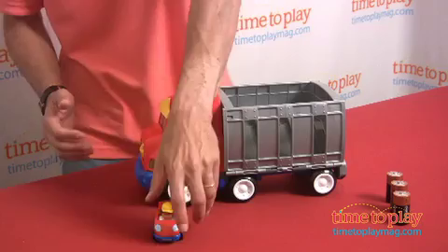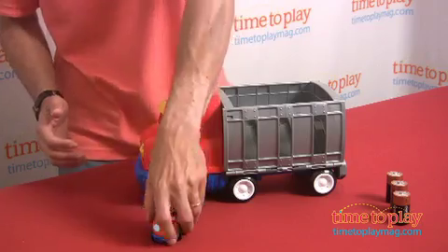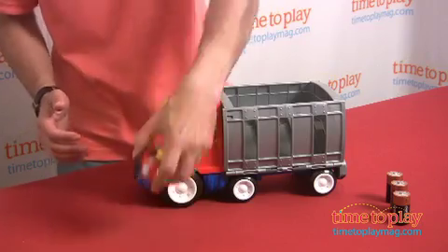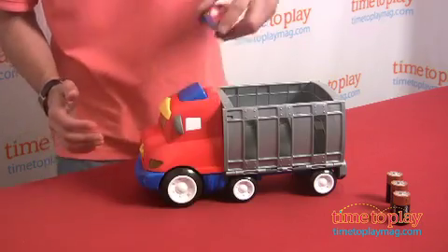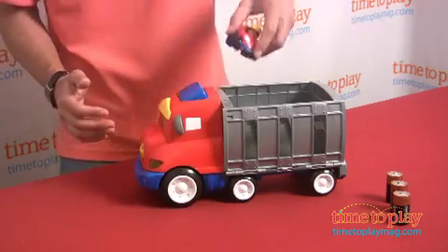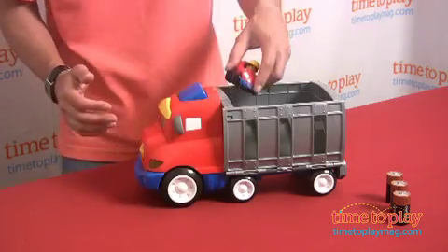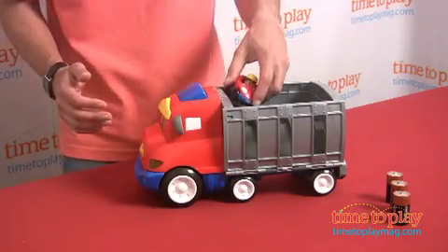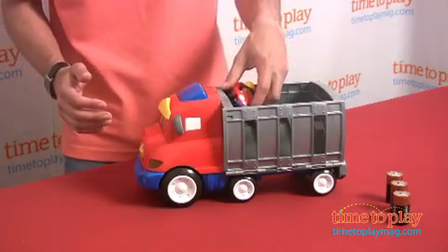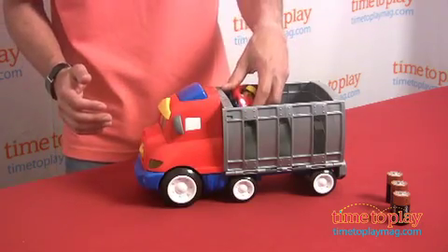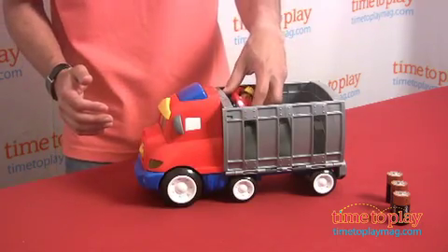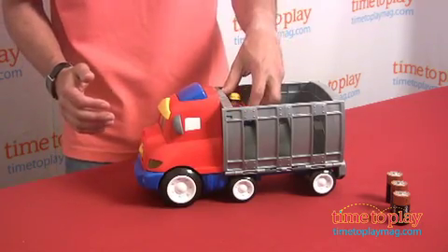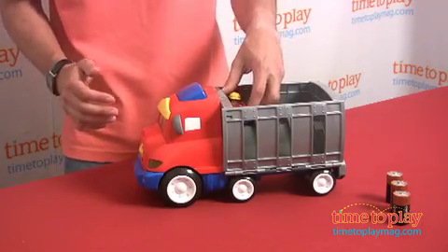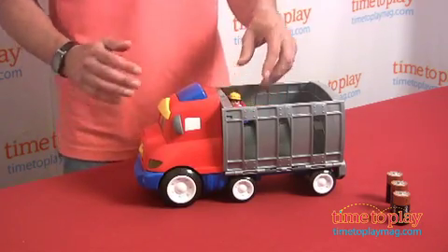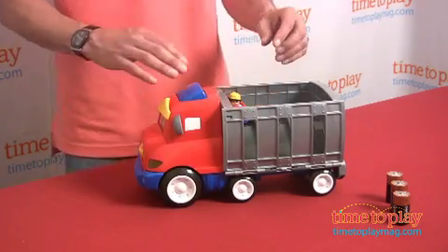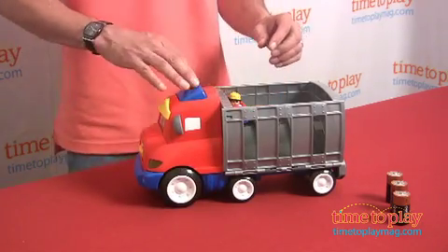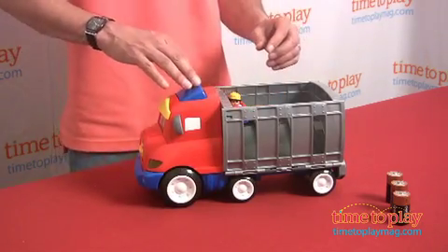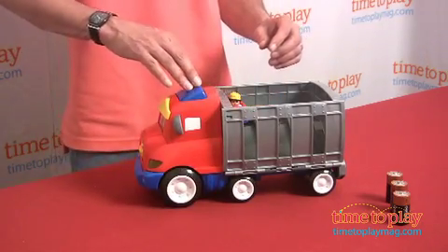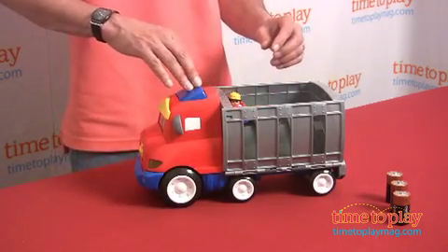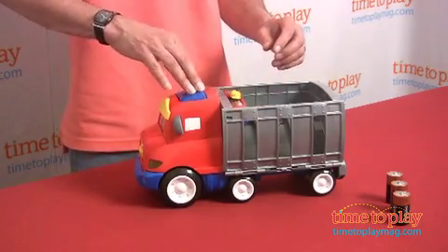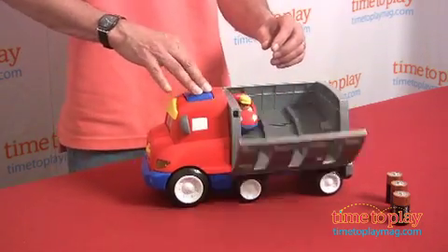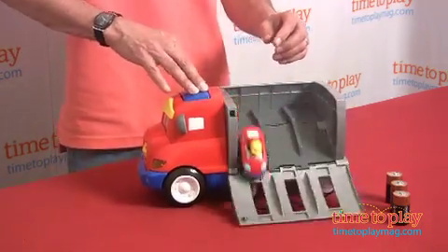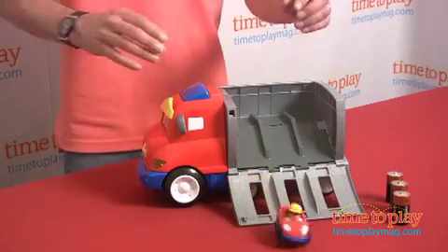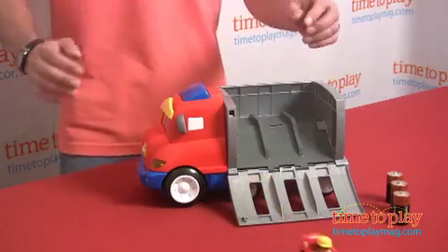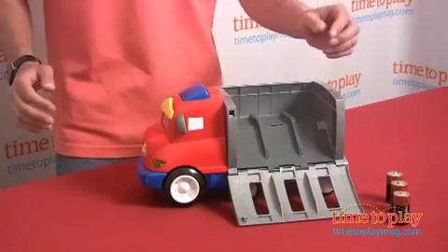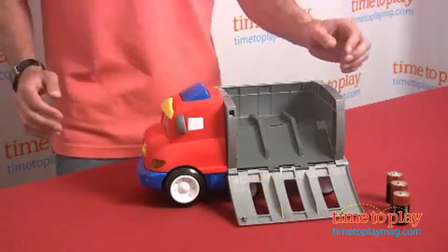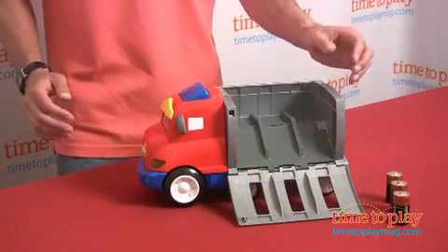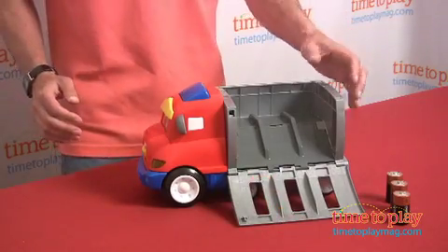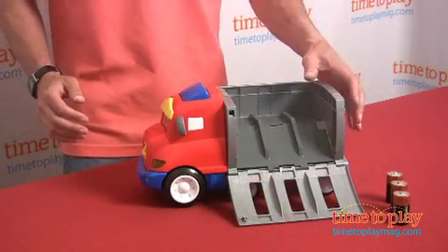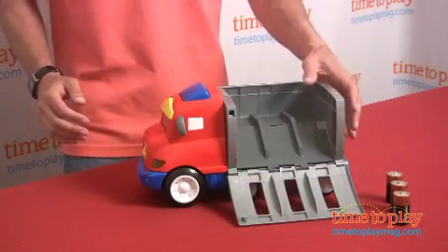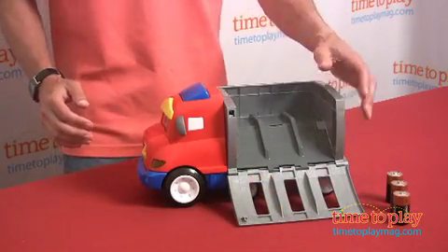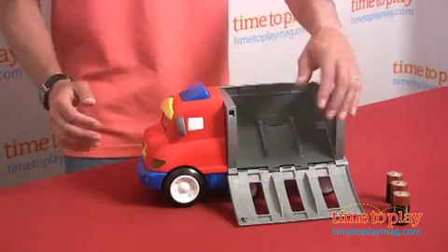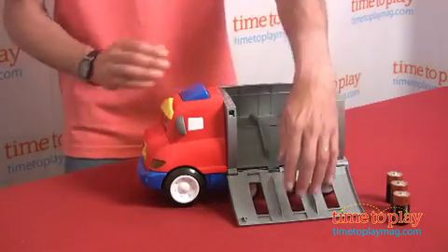It comes with a little wheelie, and if you want to release it, just give him a press in — and off the little wheelie goes.